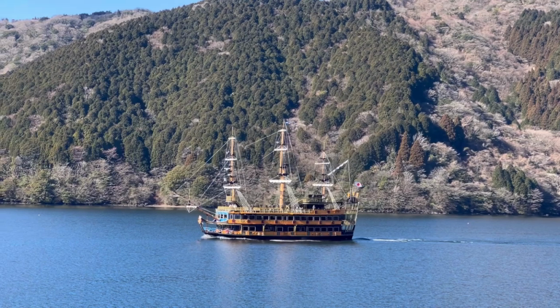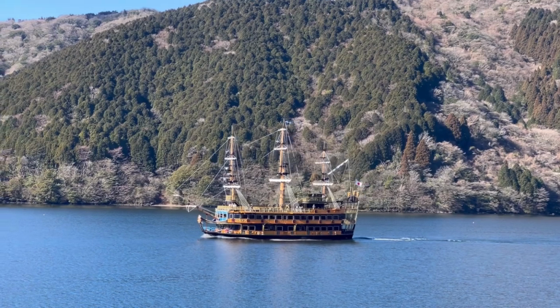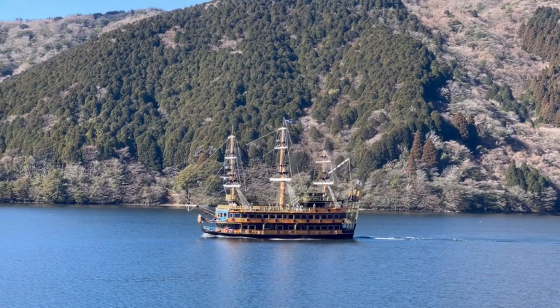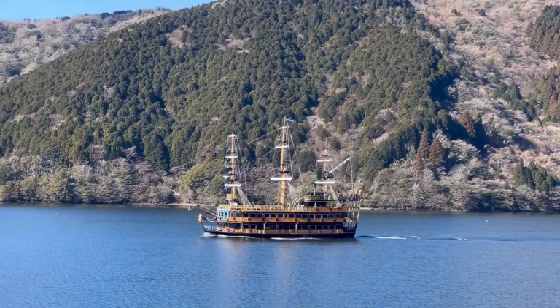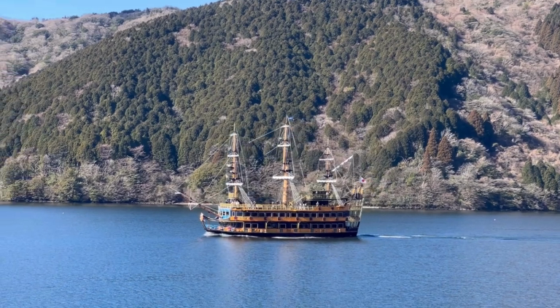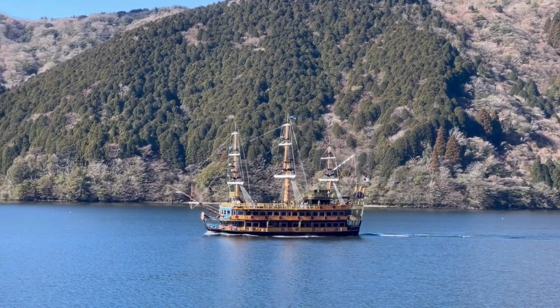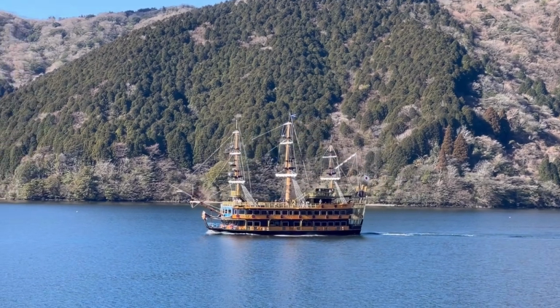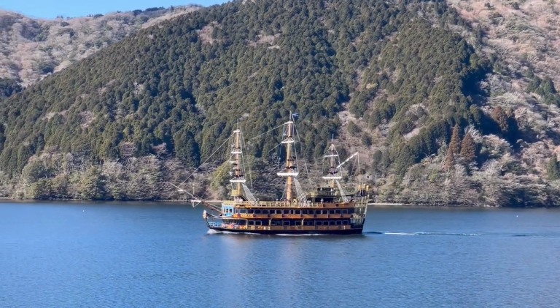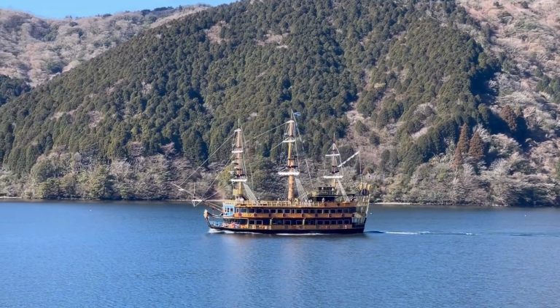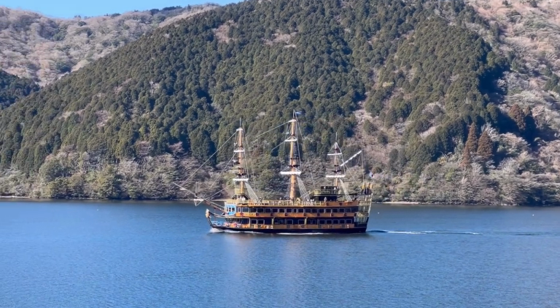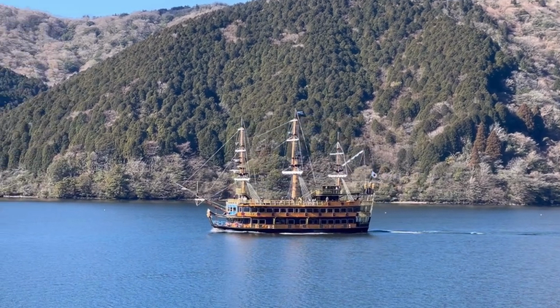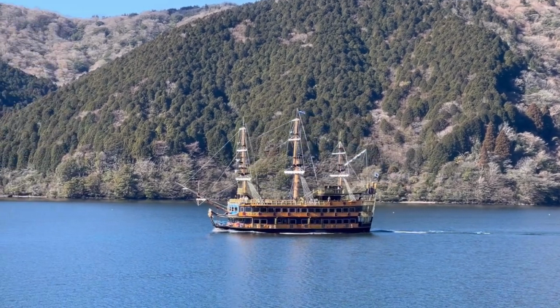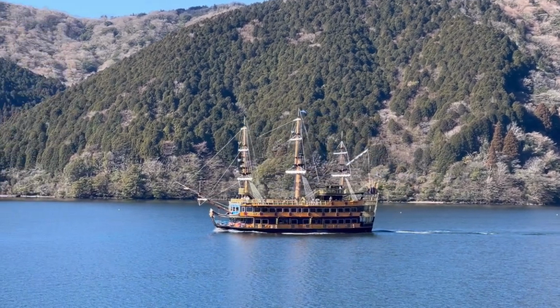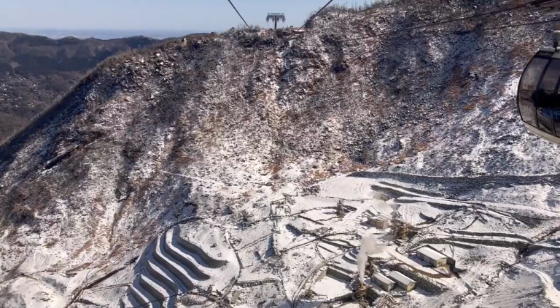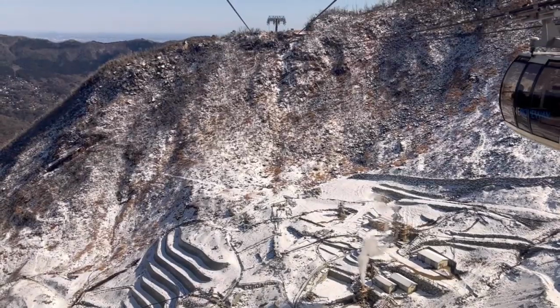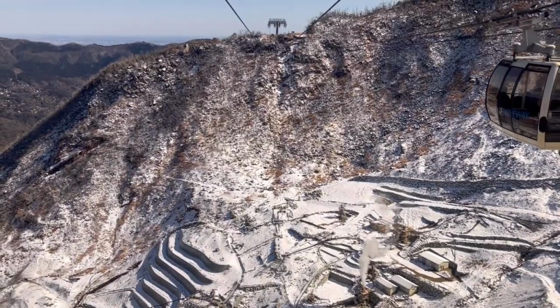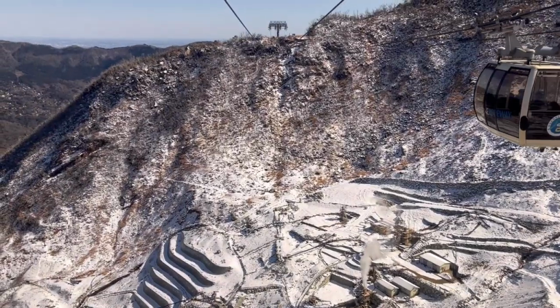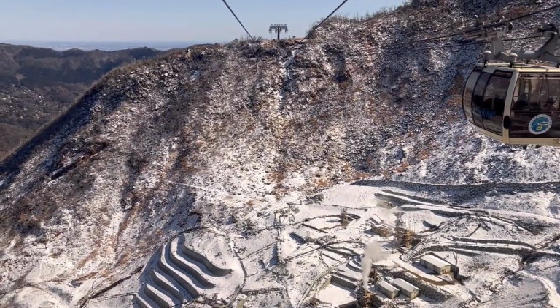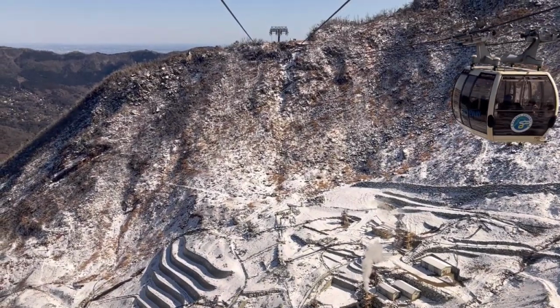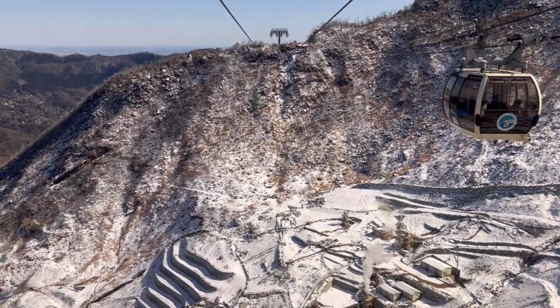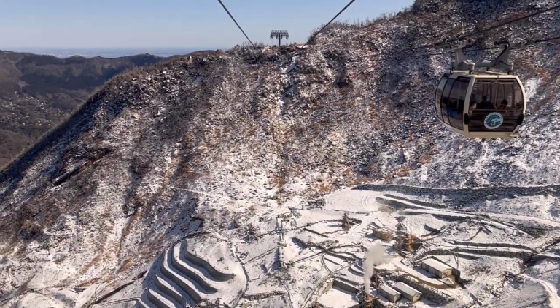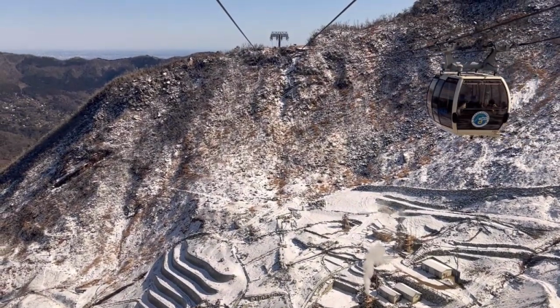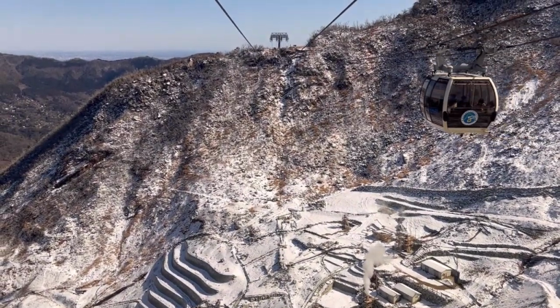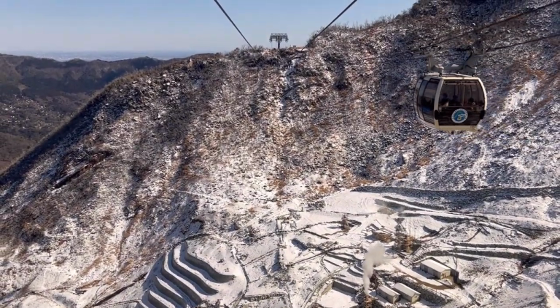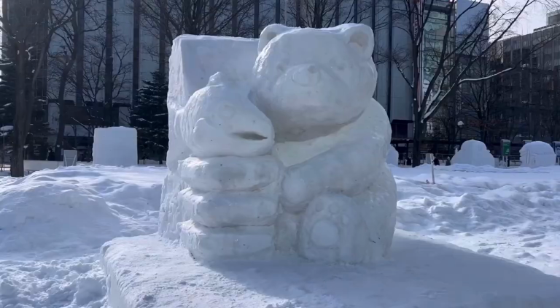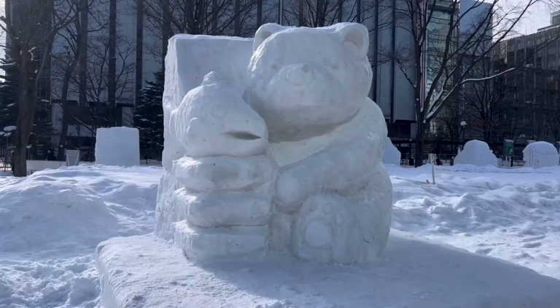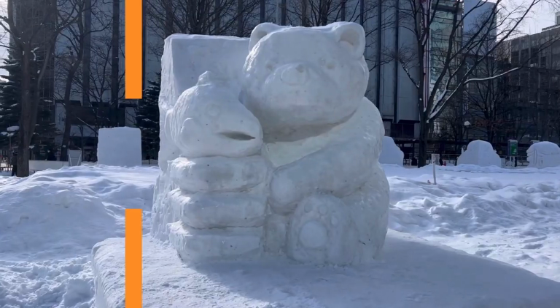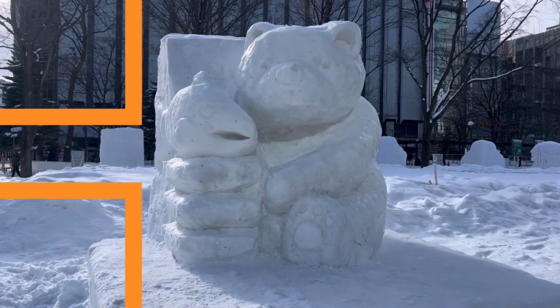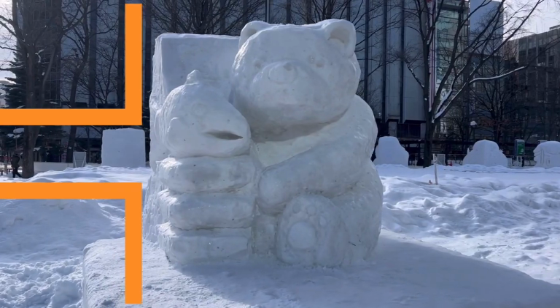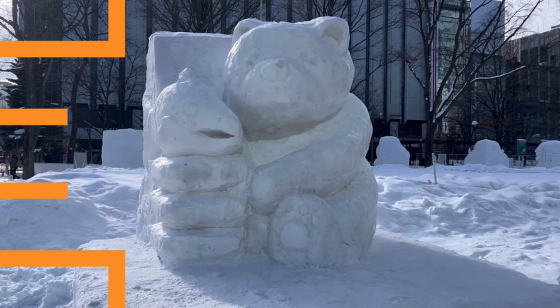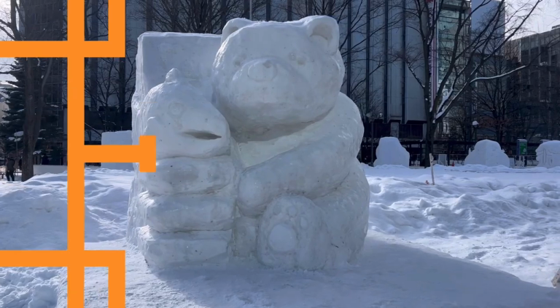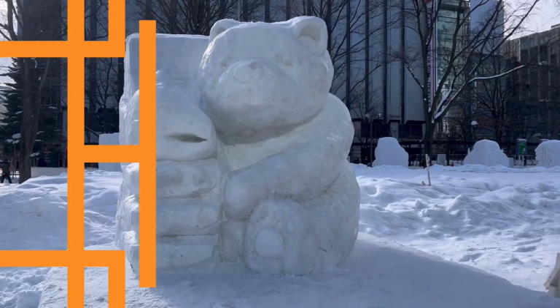In this video, let me take you on a day trip to Hakone from Tokyo, Japan.